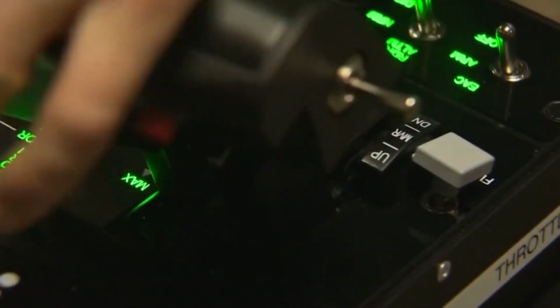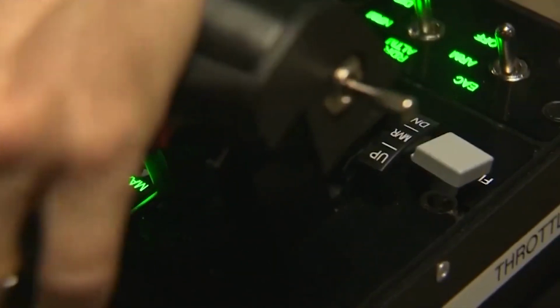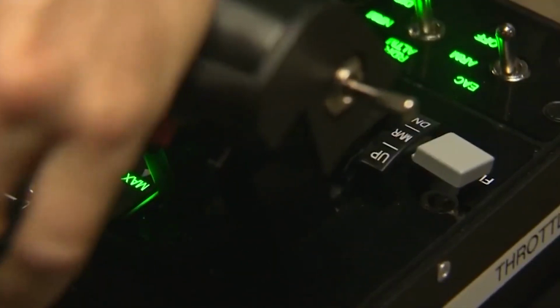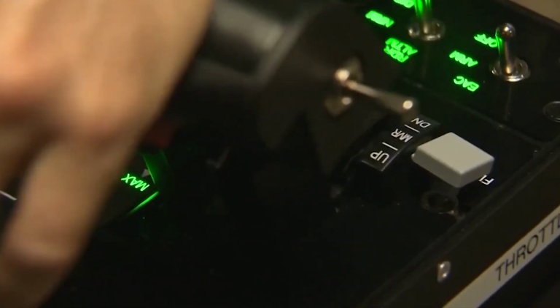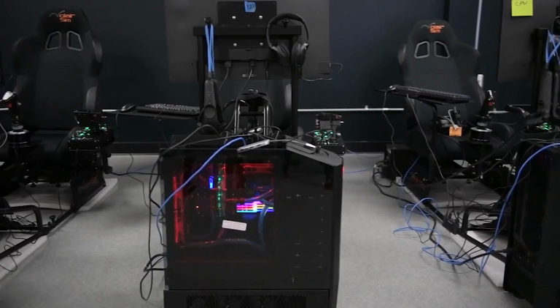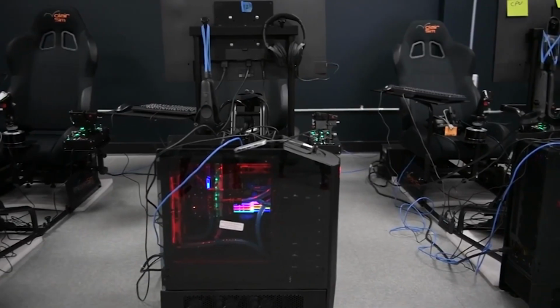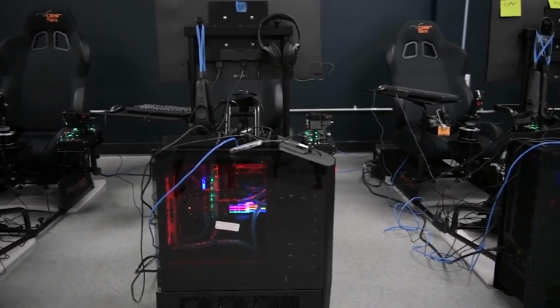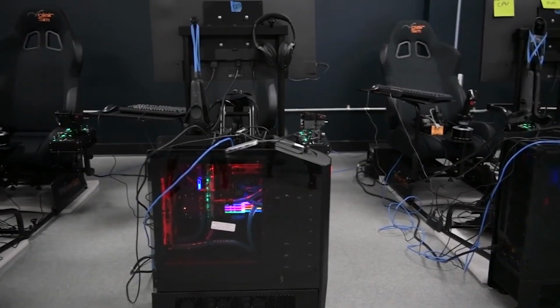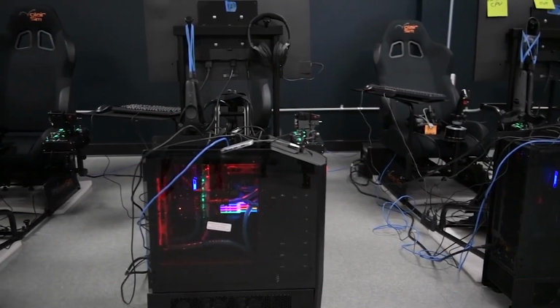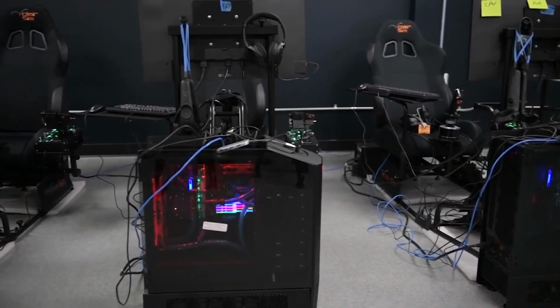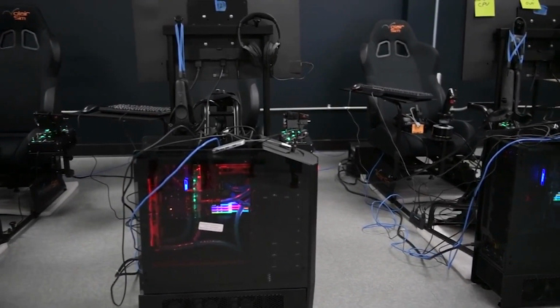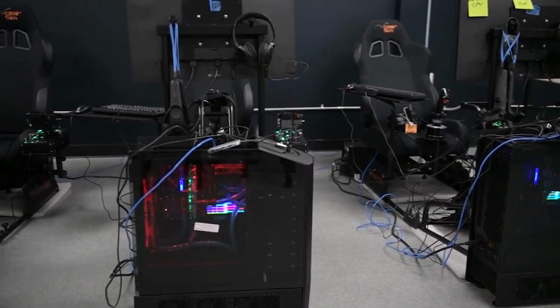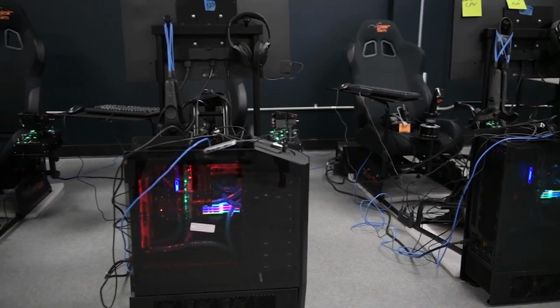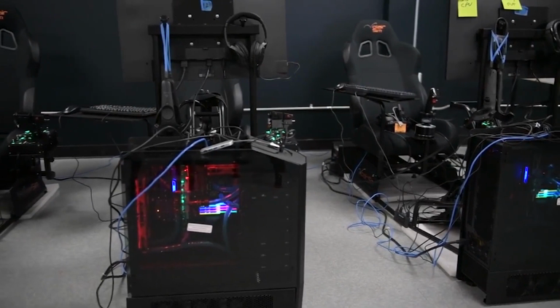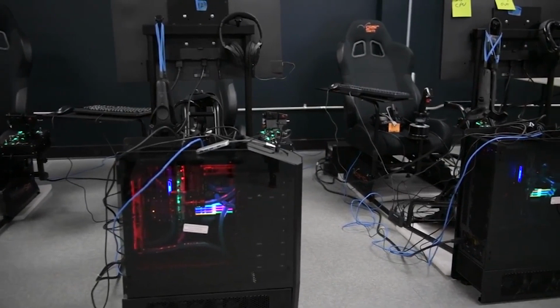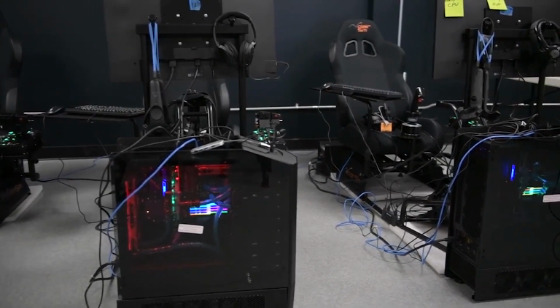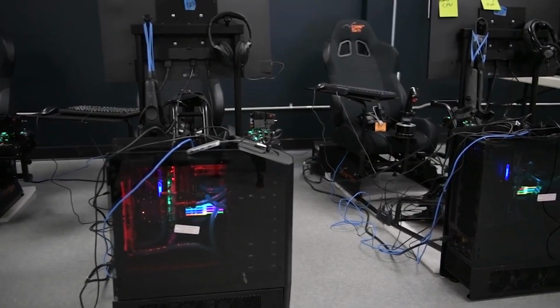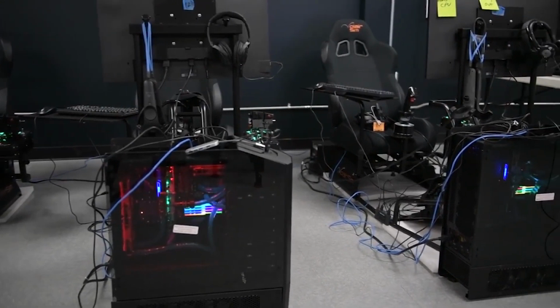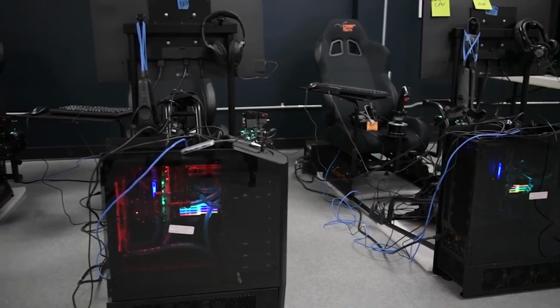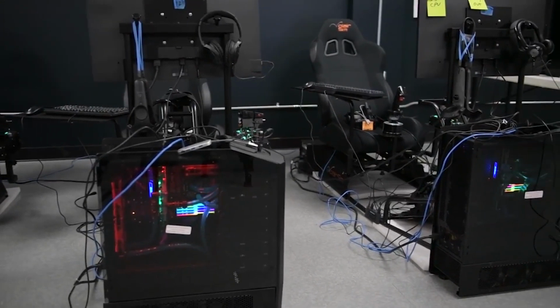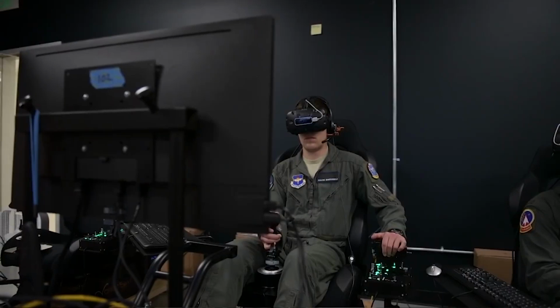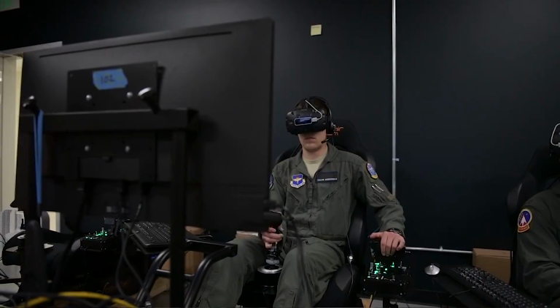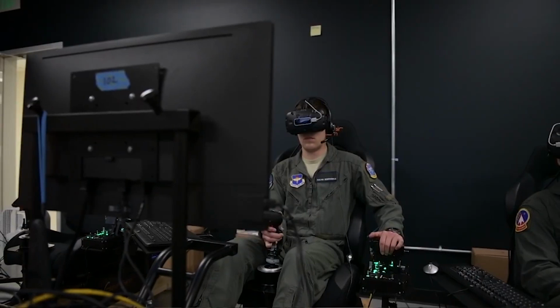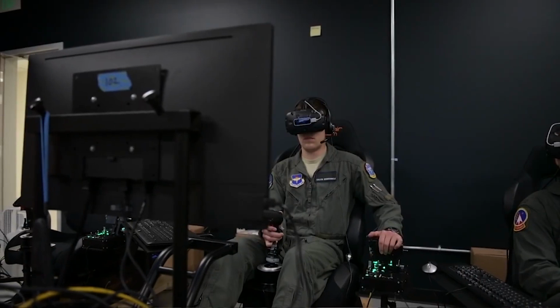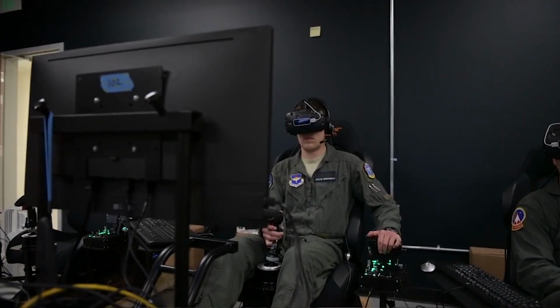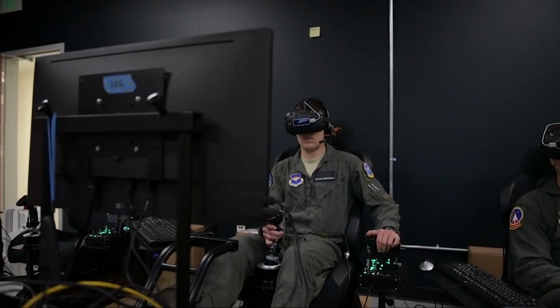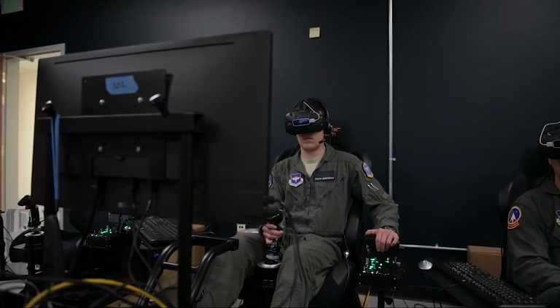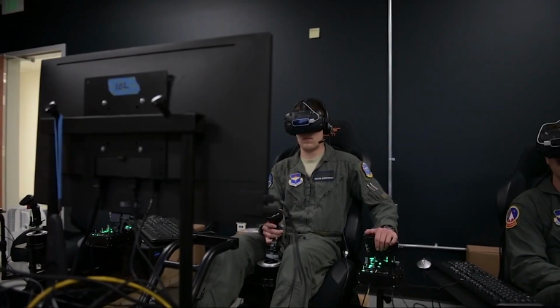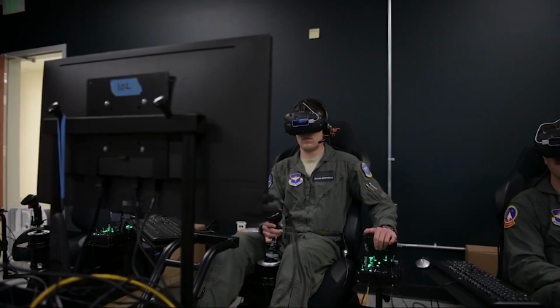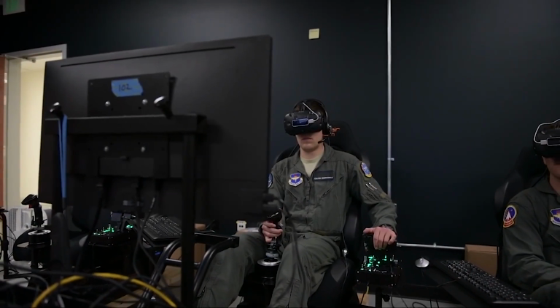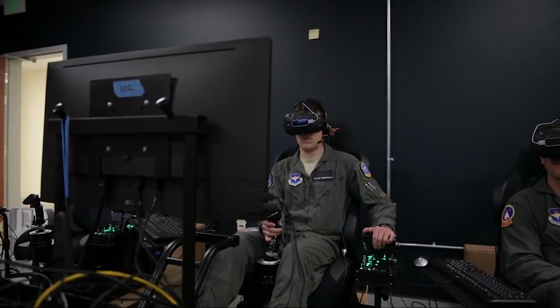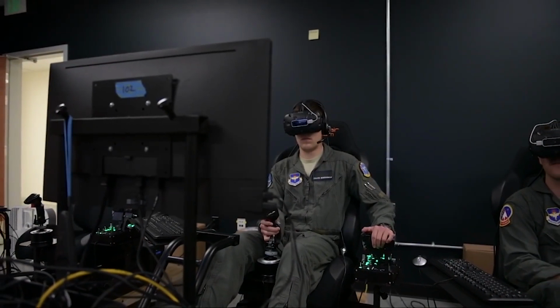Pilot Training Next is the future of U.S. Air Force pilot simulation training.